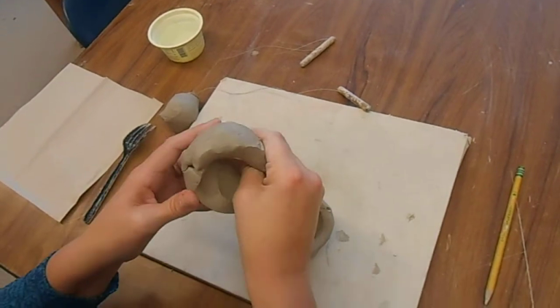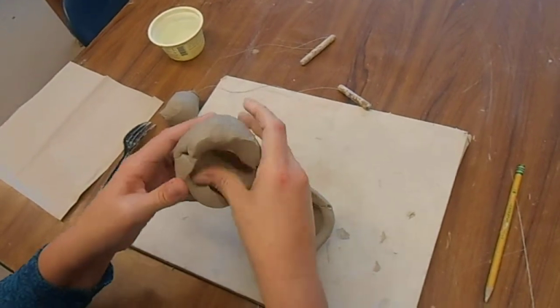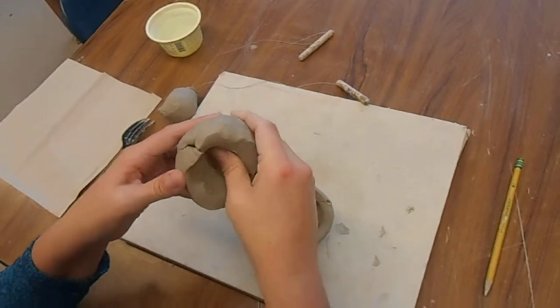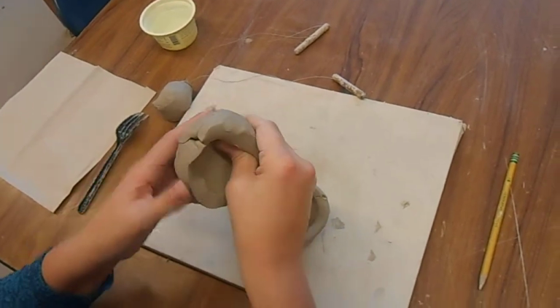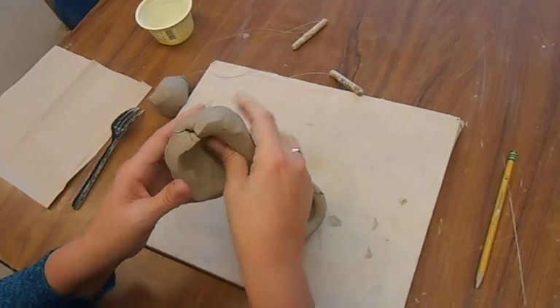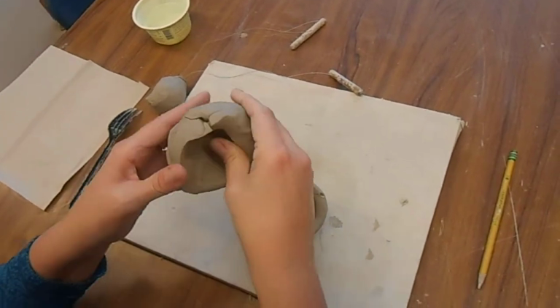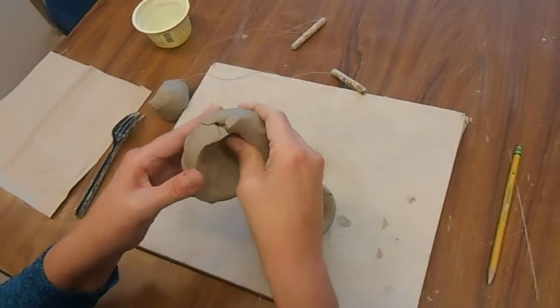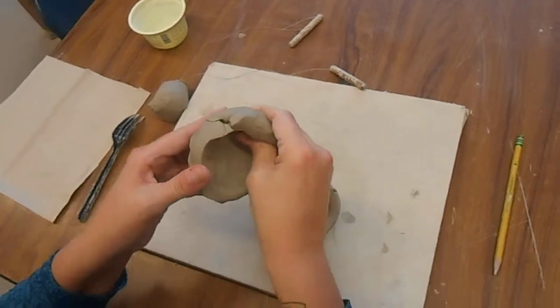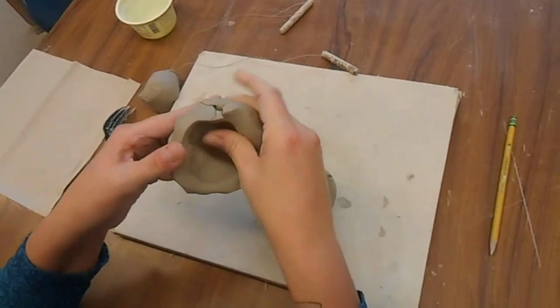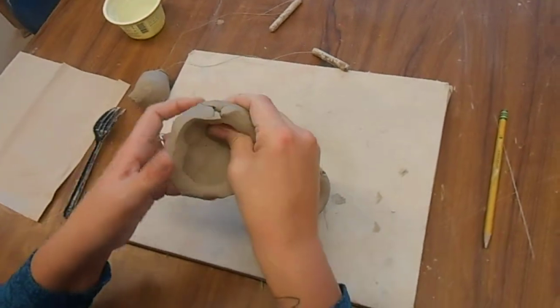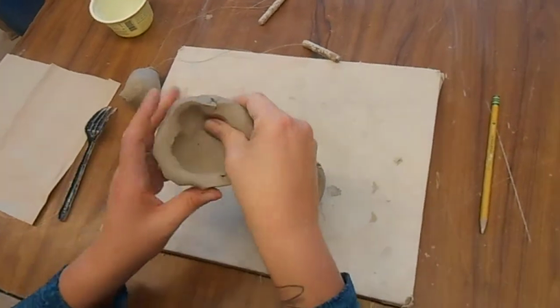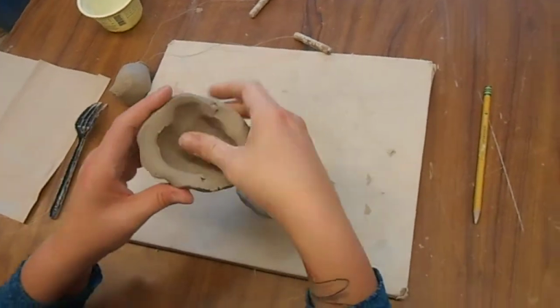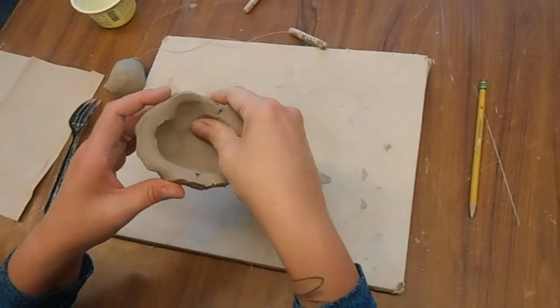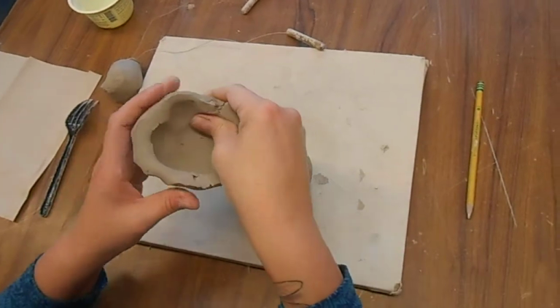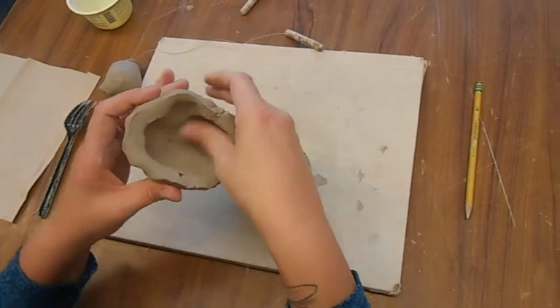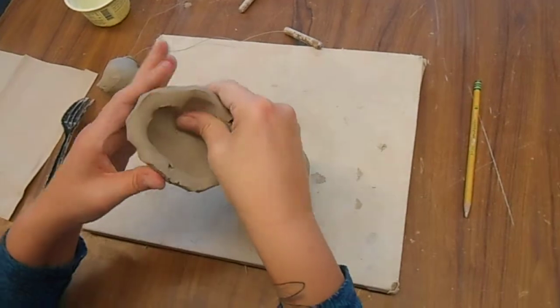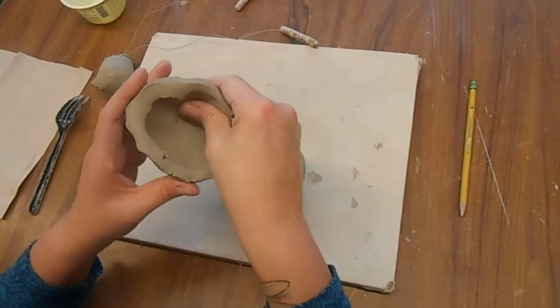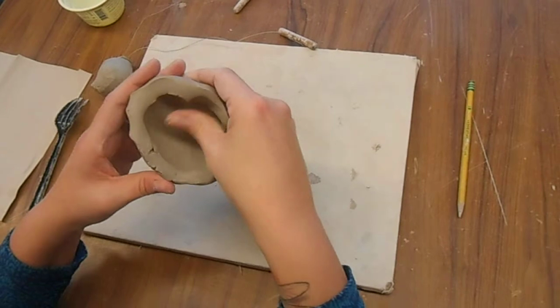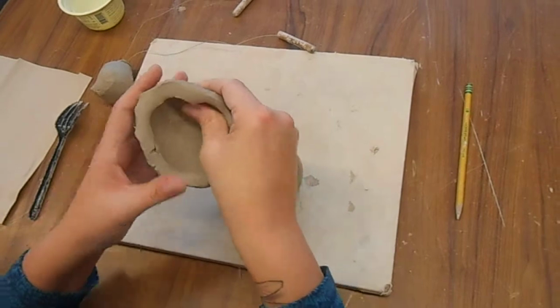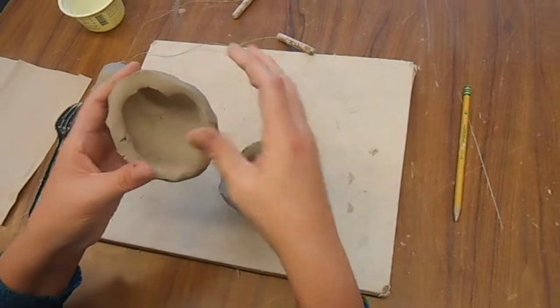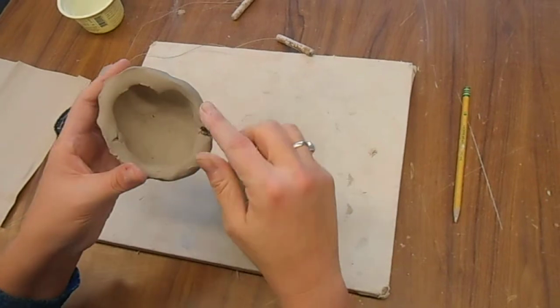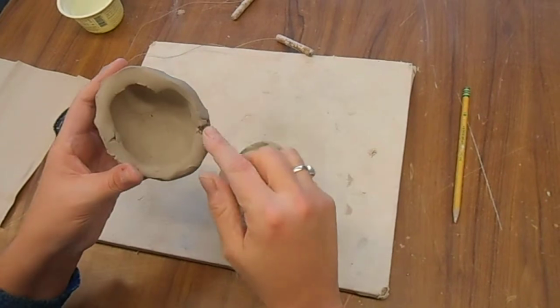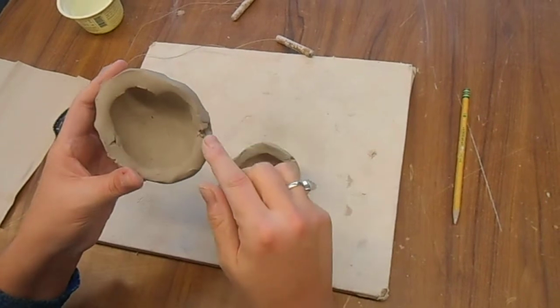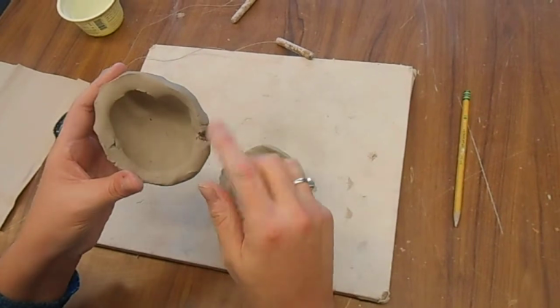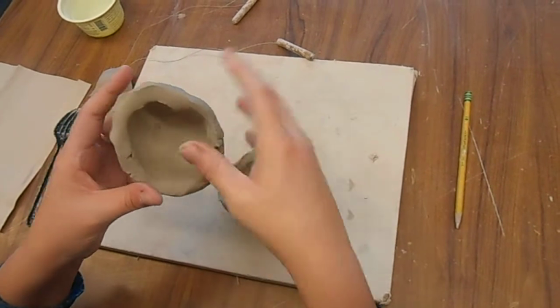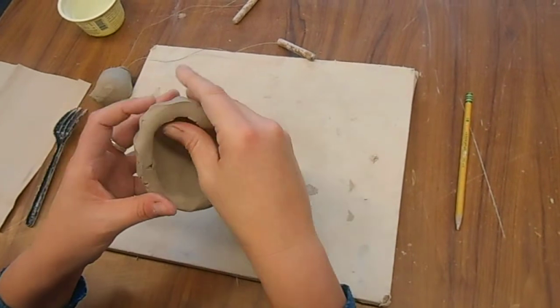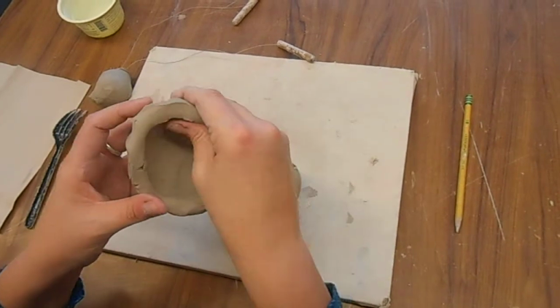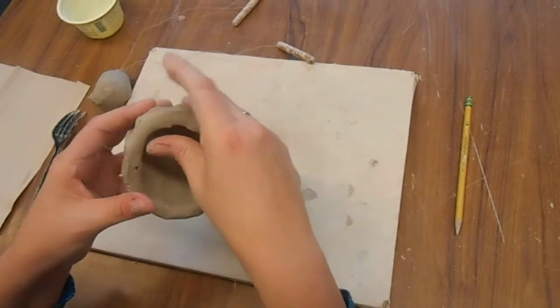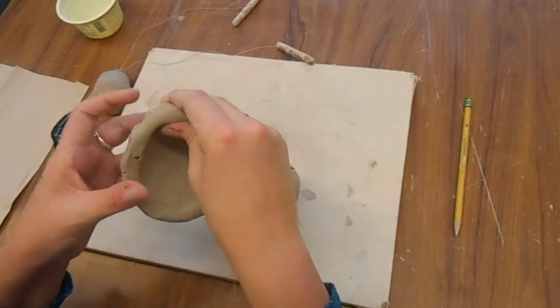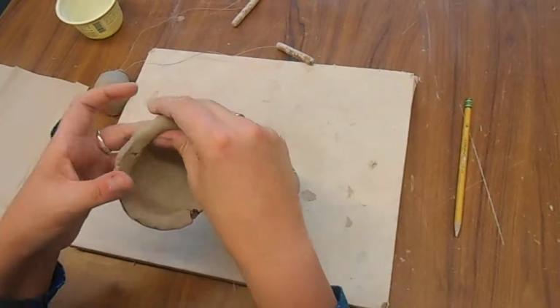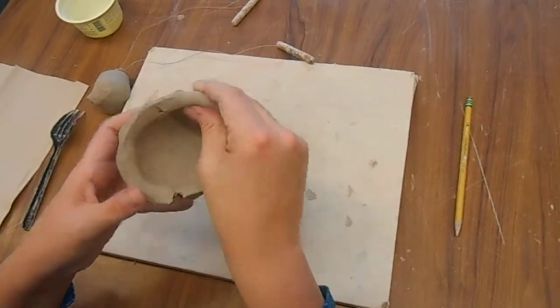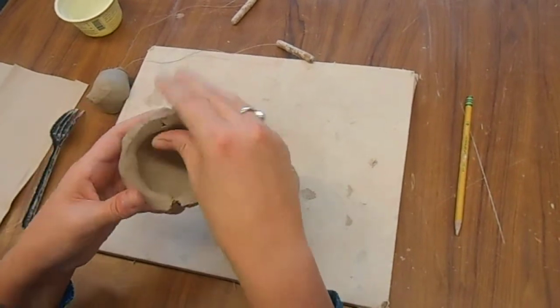You're pinching evenly as you turn it. And if you get cracks like that, that's okay — you can fix that later.